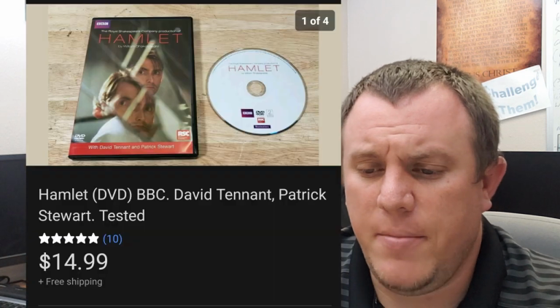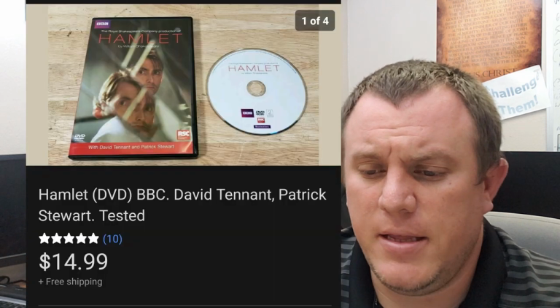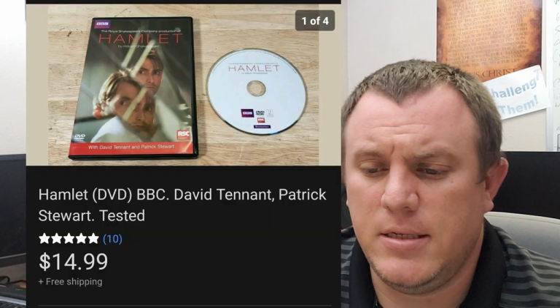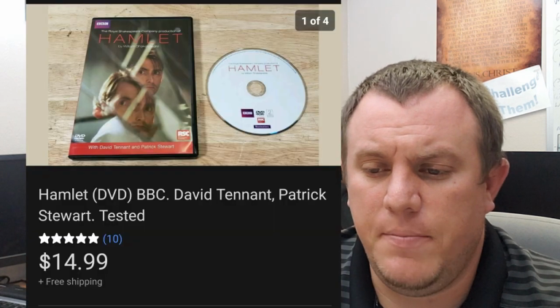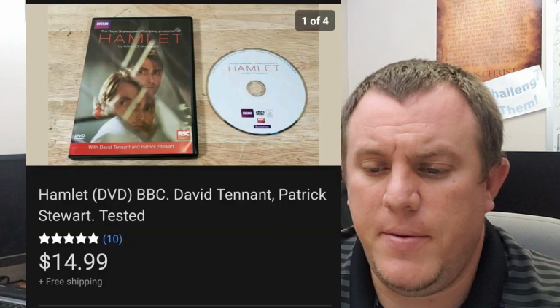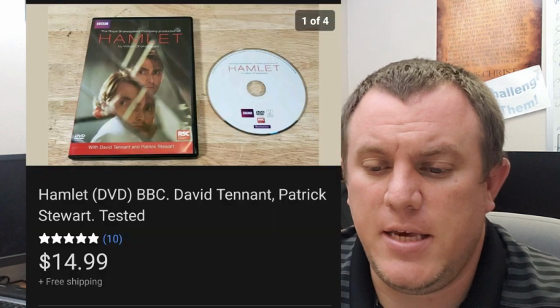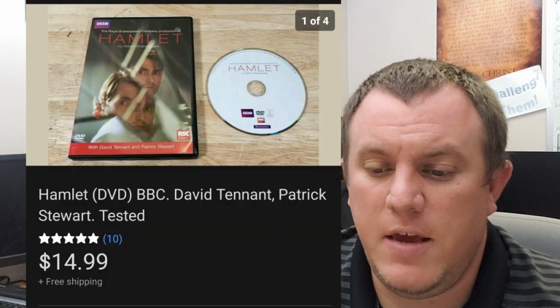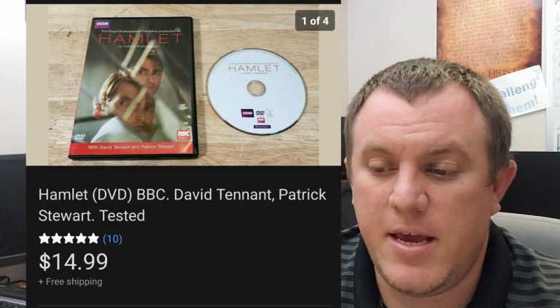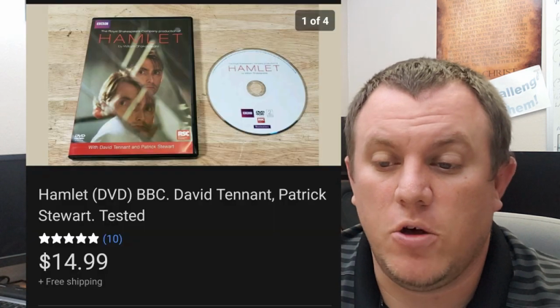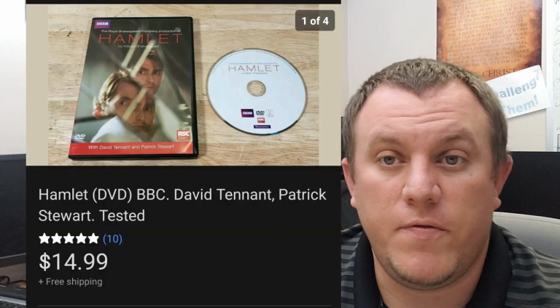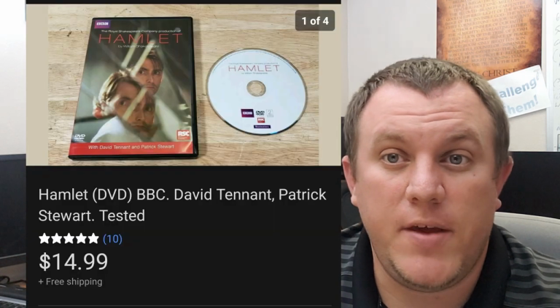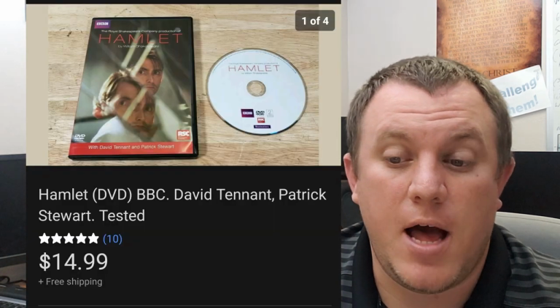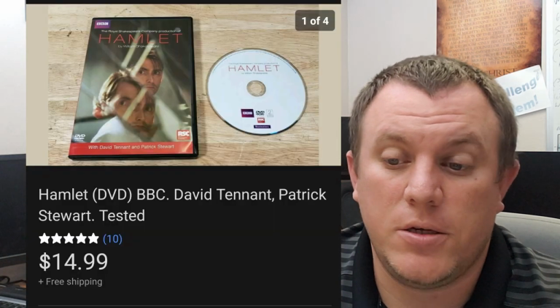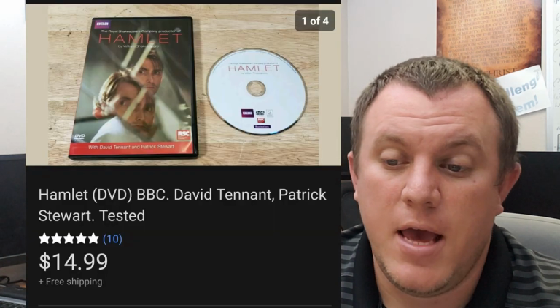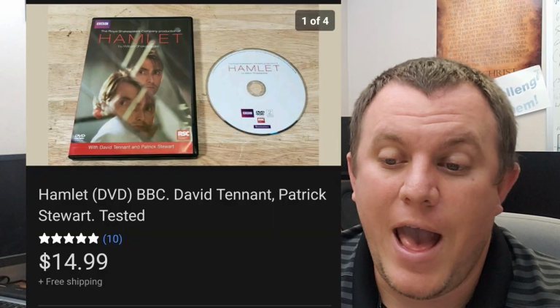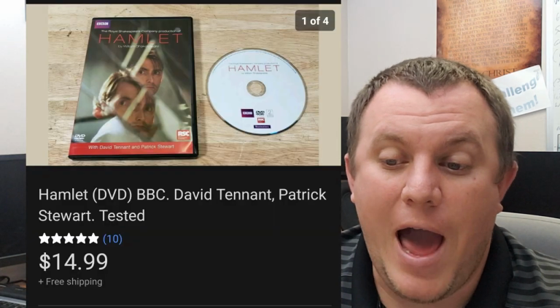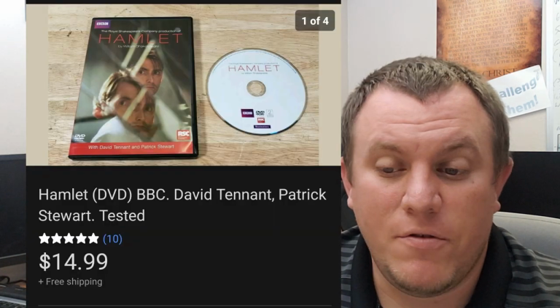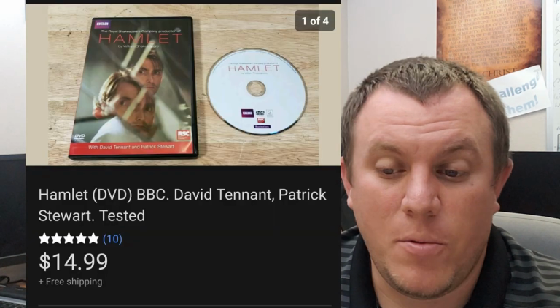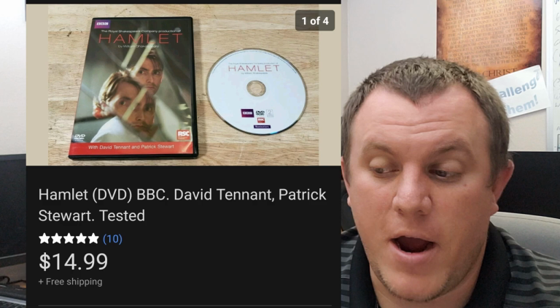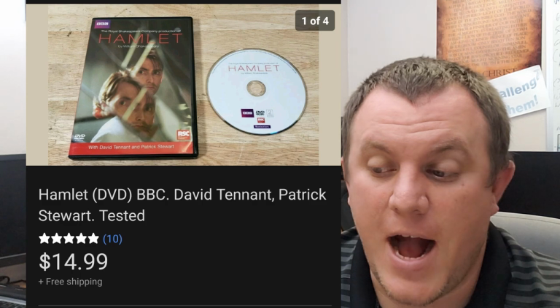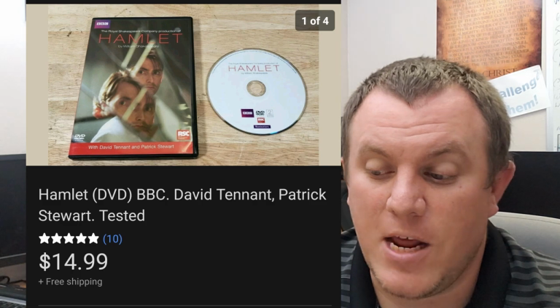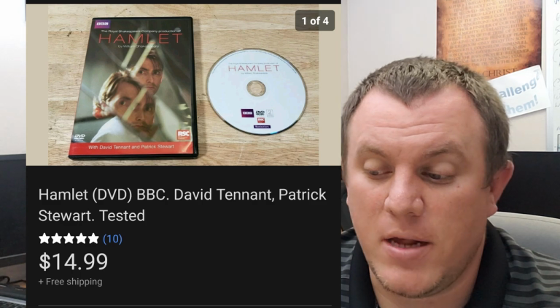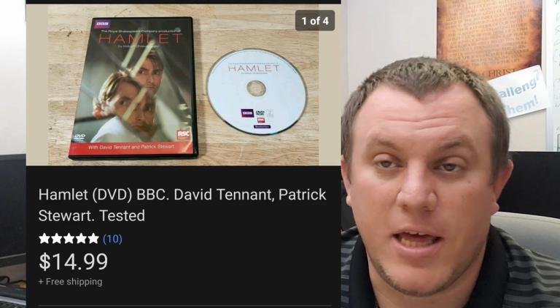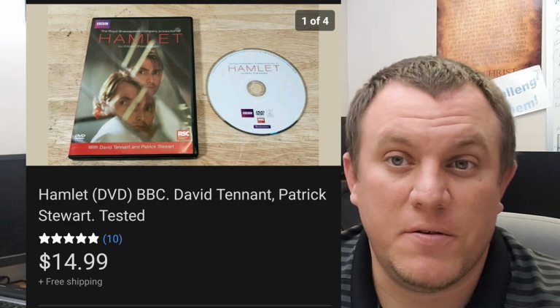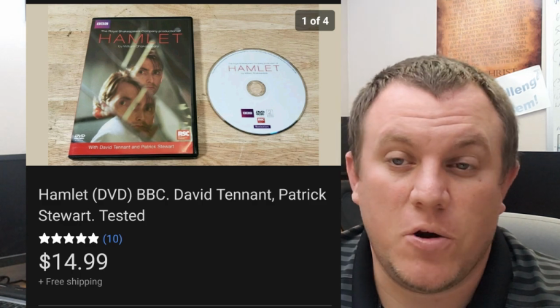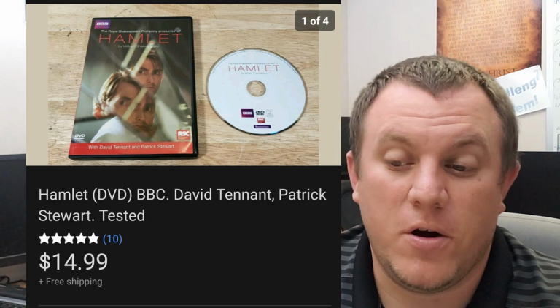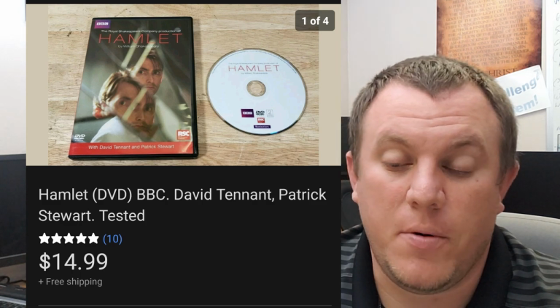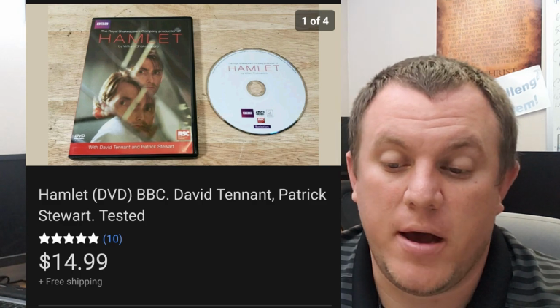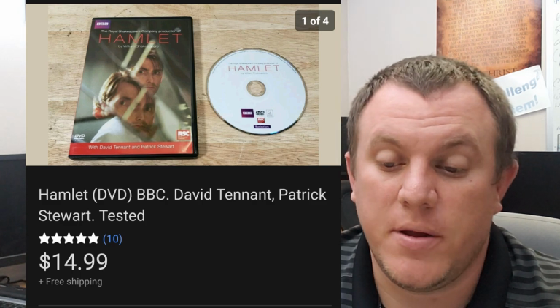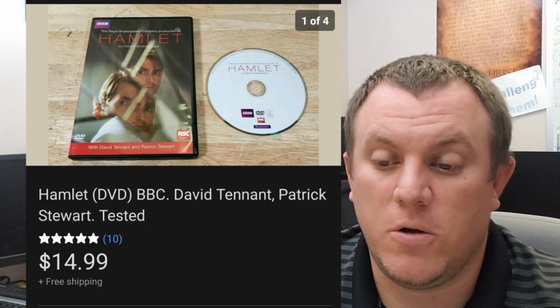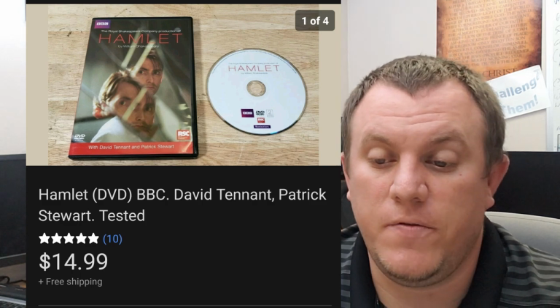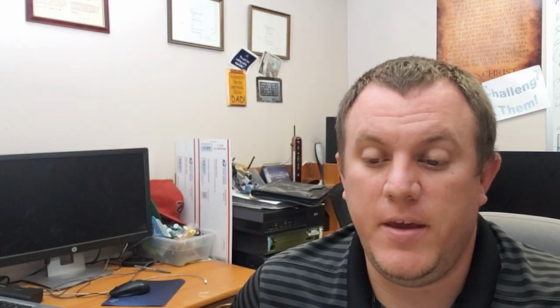Hamlet — this is a BBC DVD. Sold for $15. I don't even remember where I got it — I want to say a thrift store for a couple bucks, but it sold for $15.